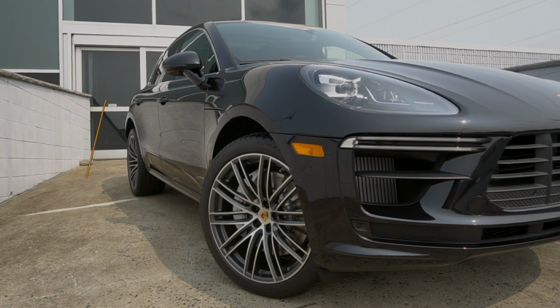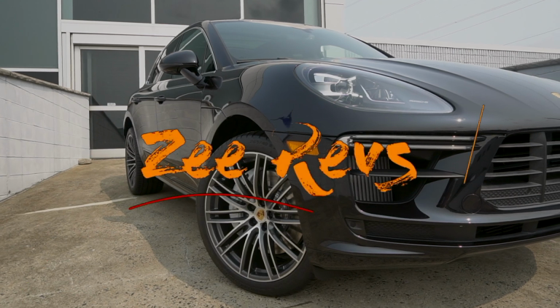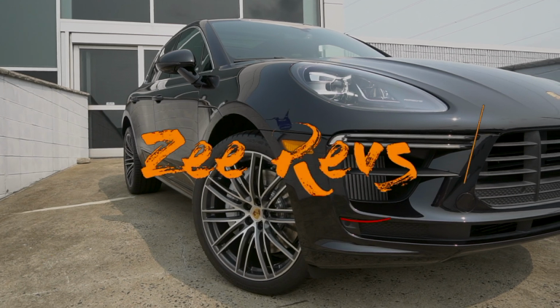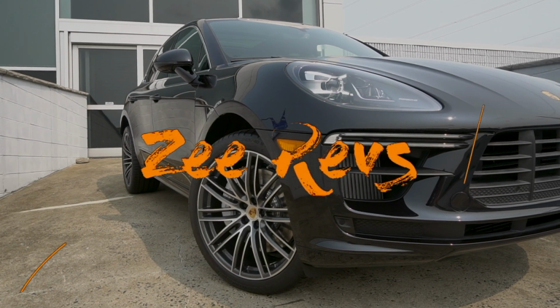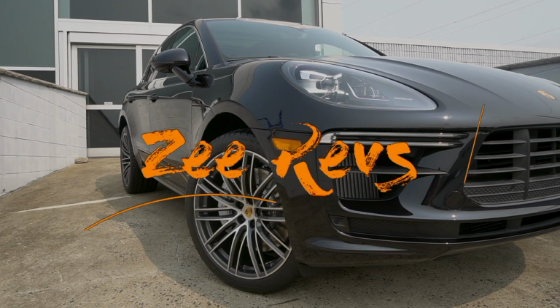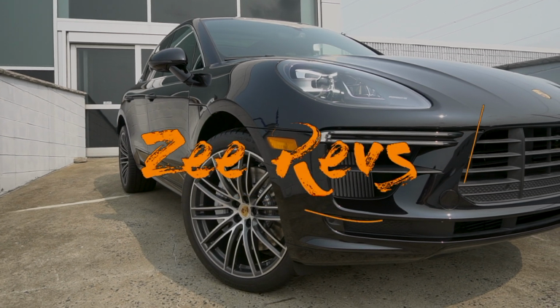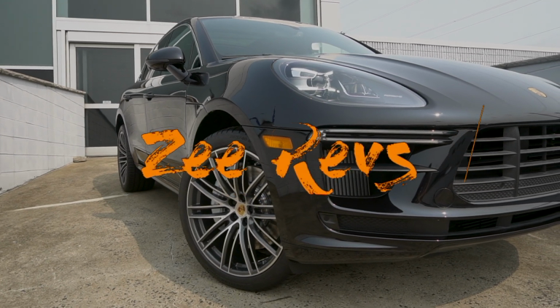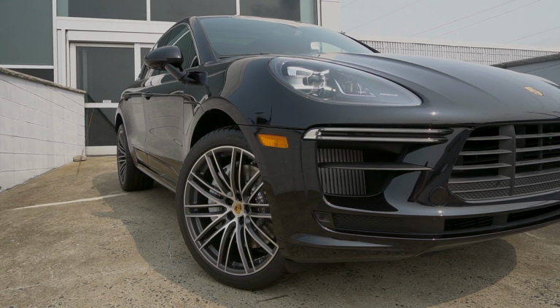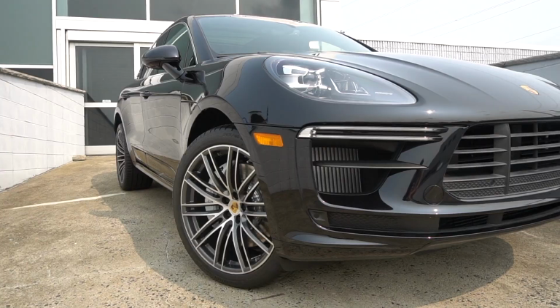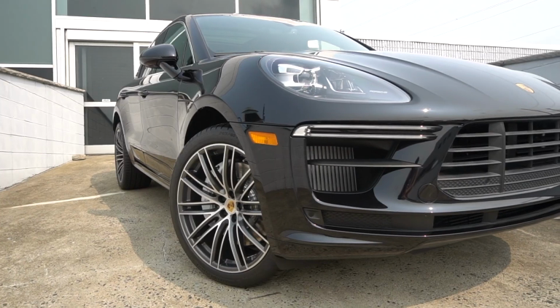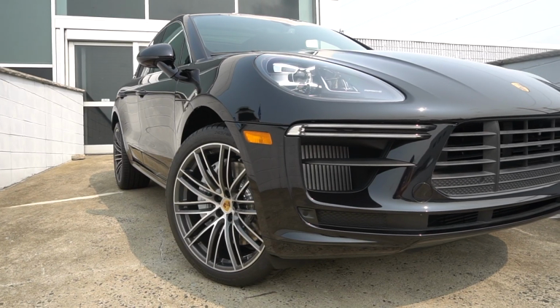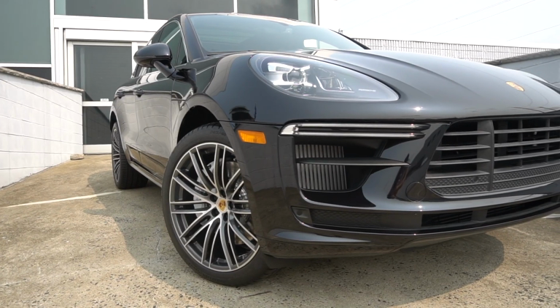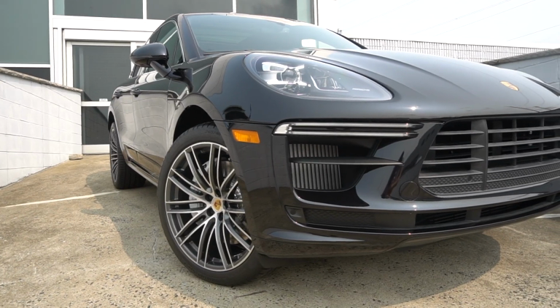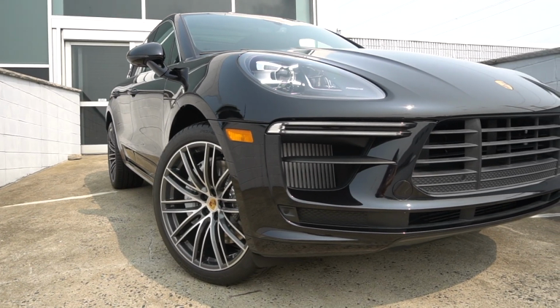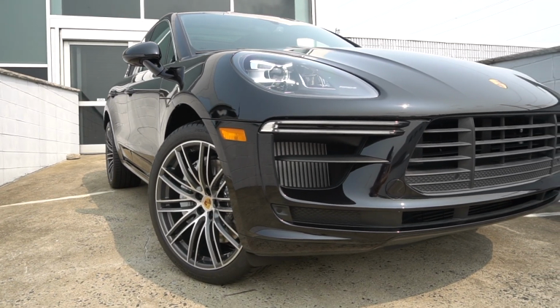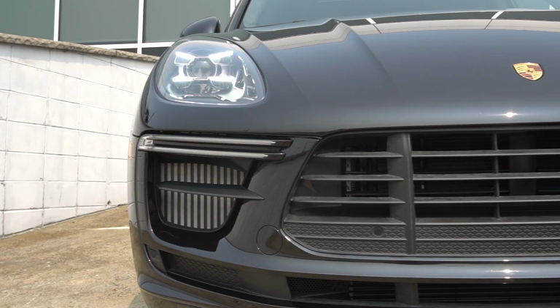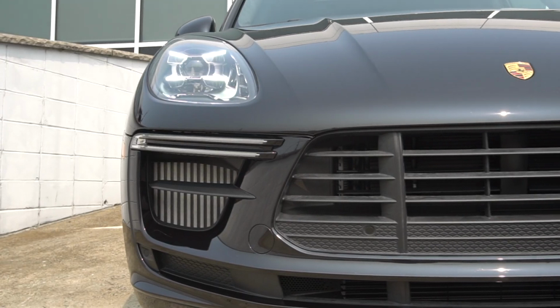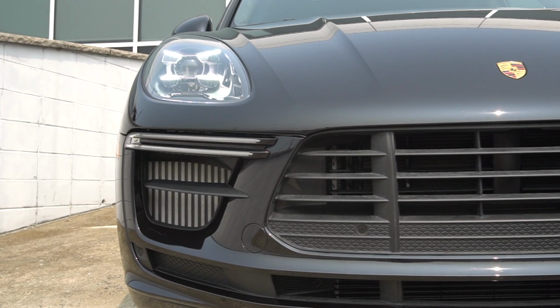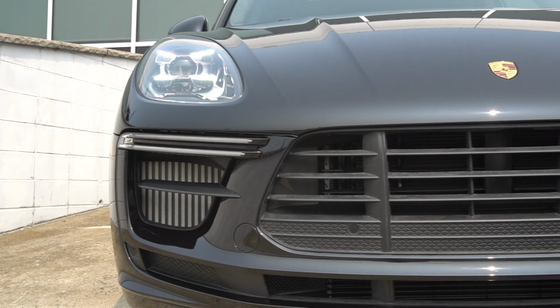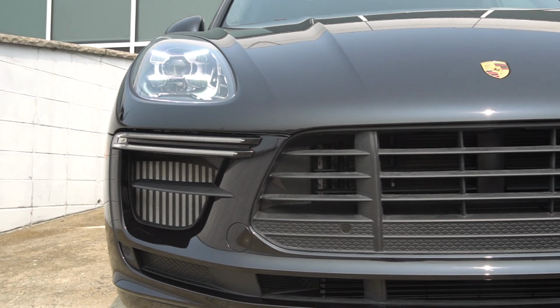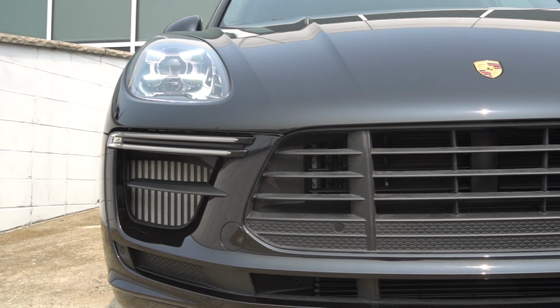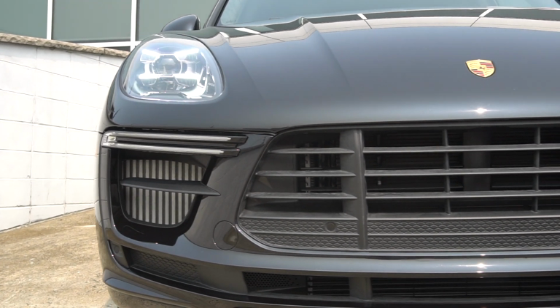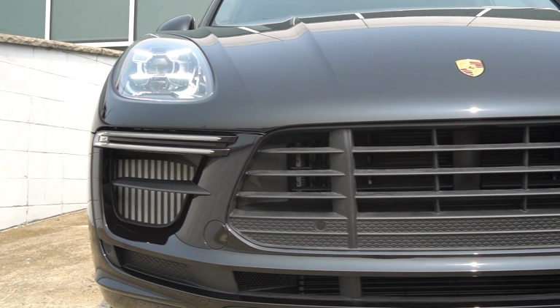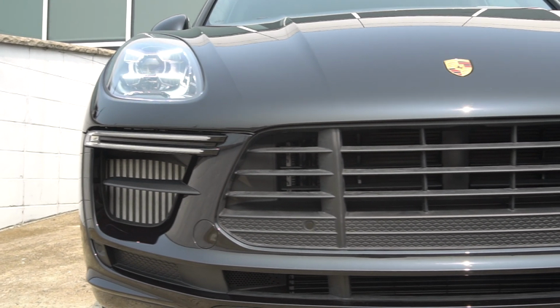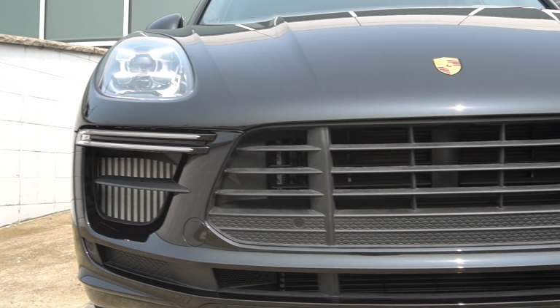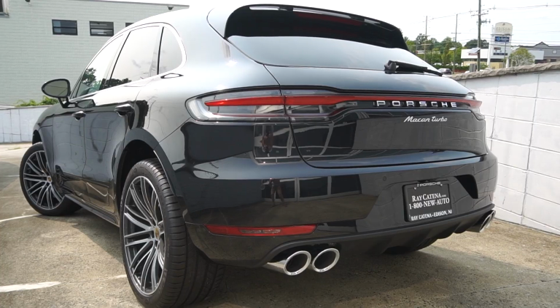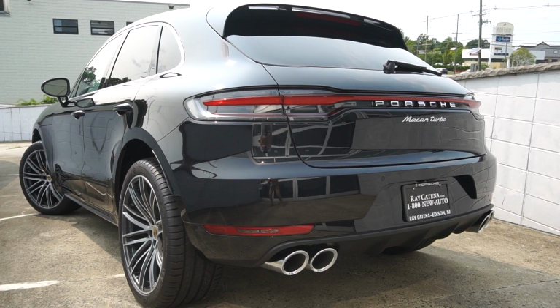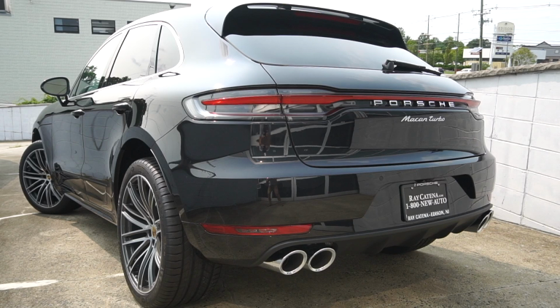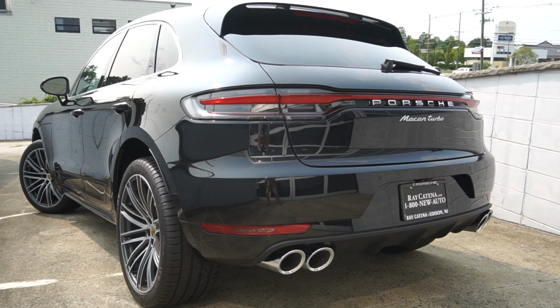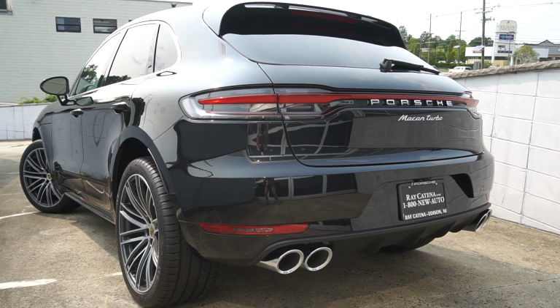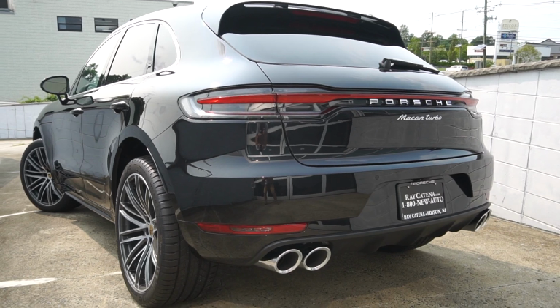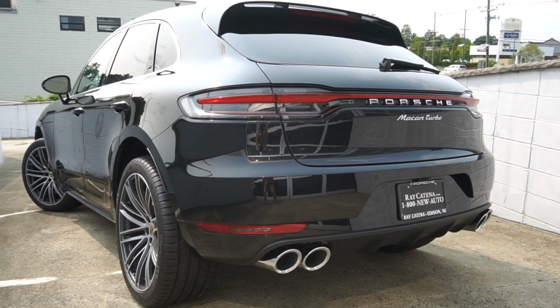What's going on guys, Z back here once again with another video and today I'm going to be doing a review of the 2020 Porsche Macan Turbo.